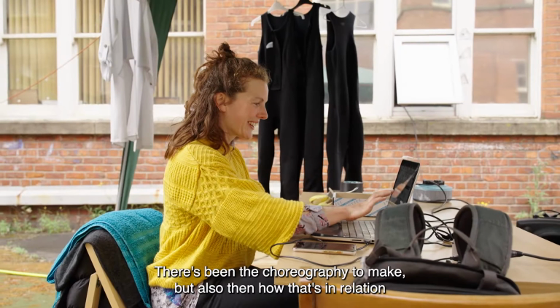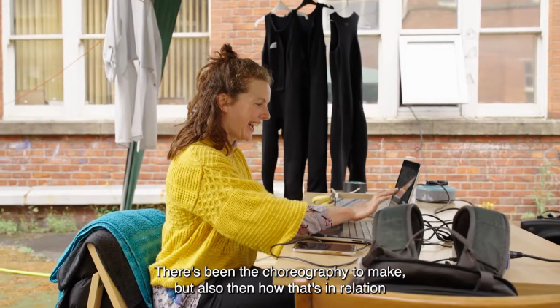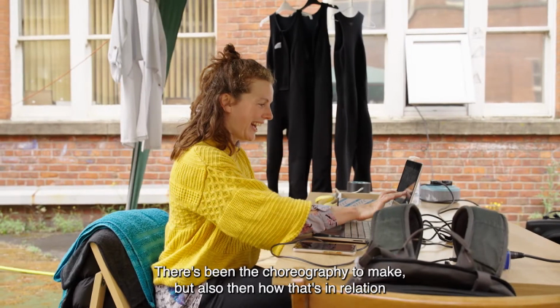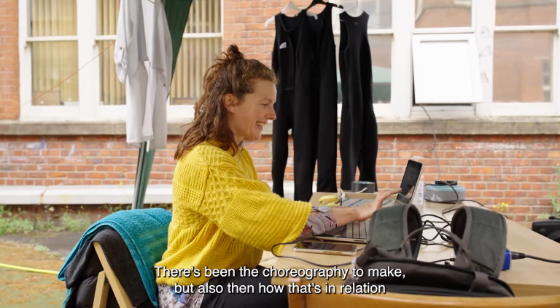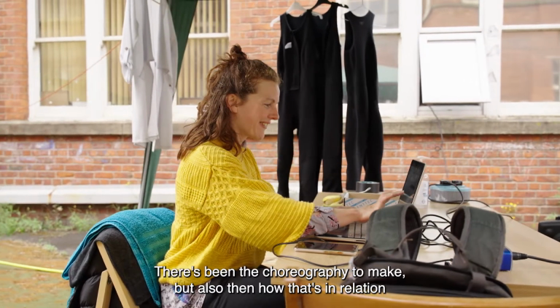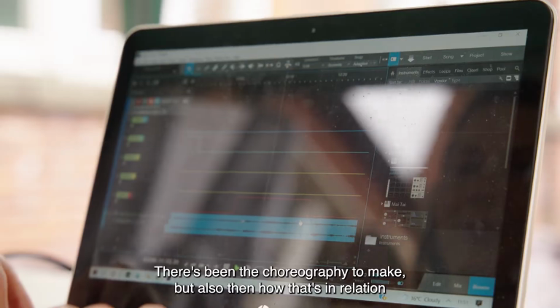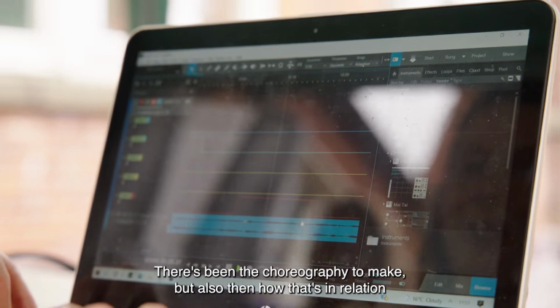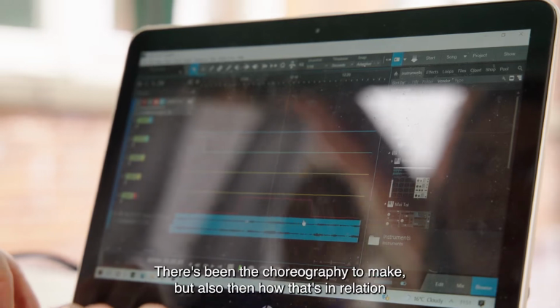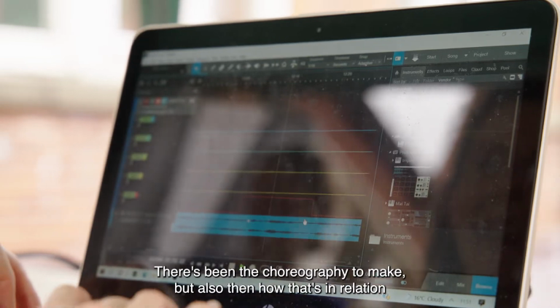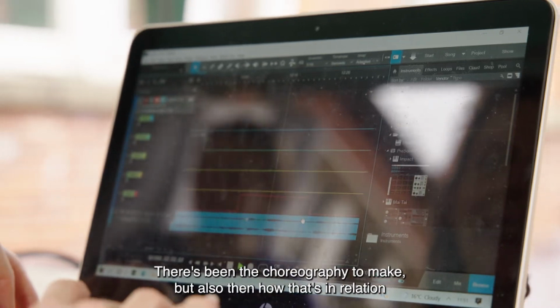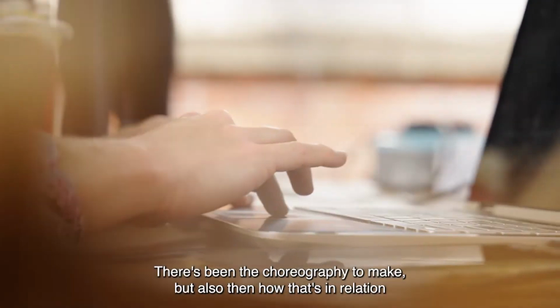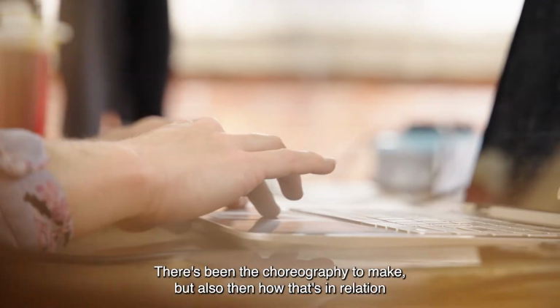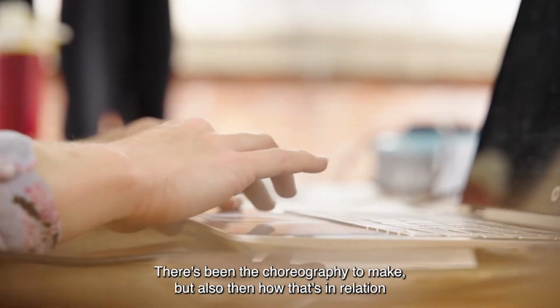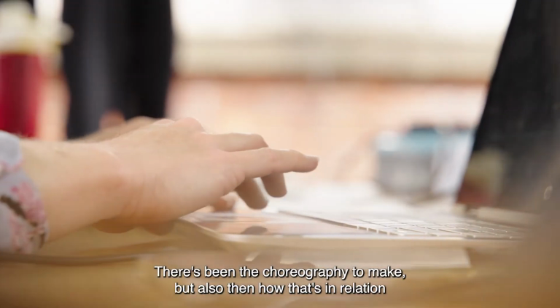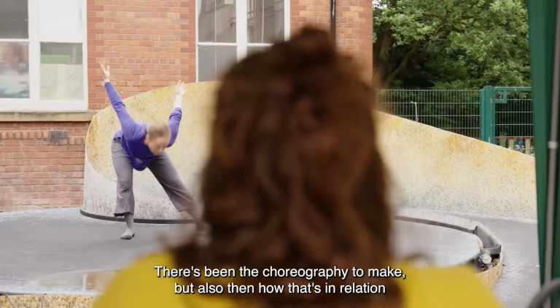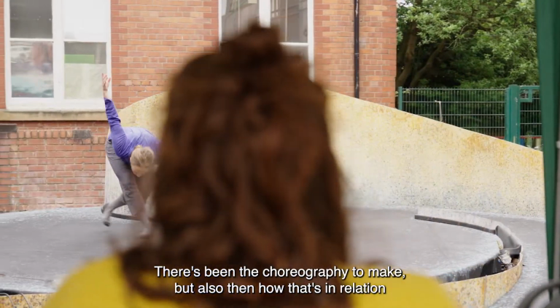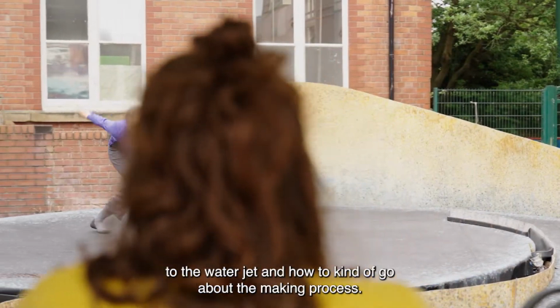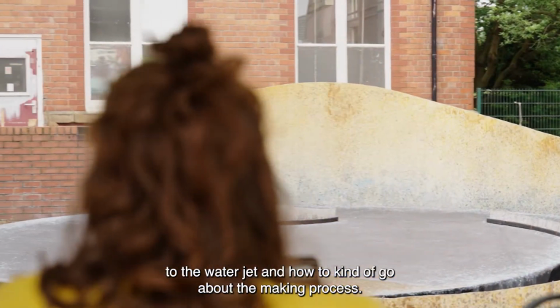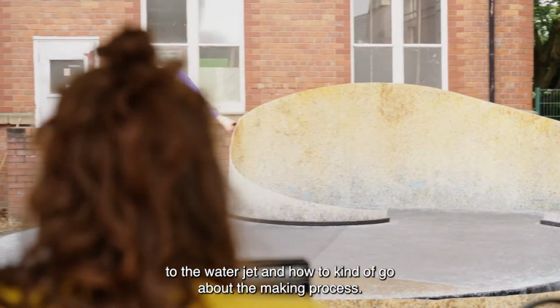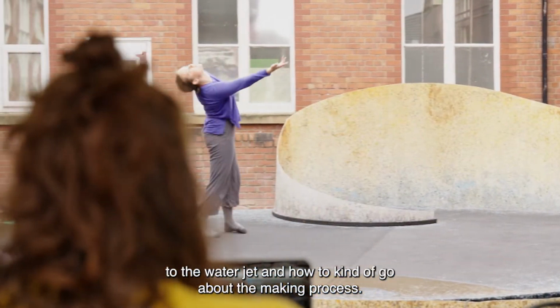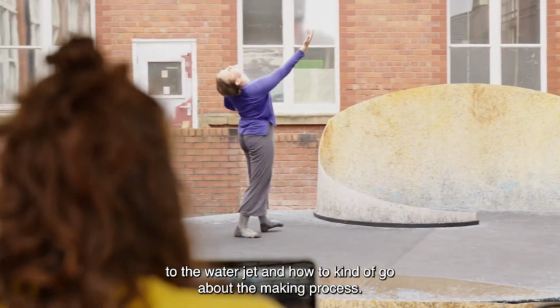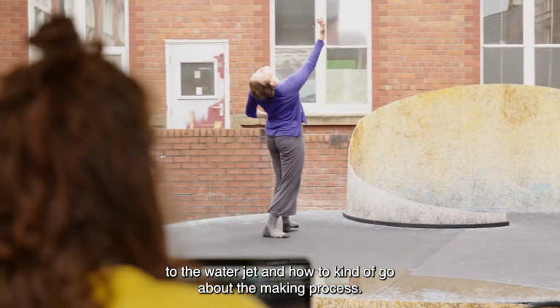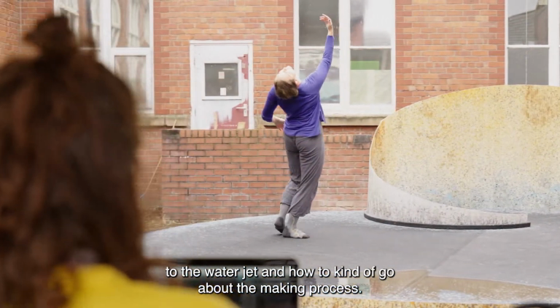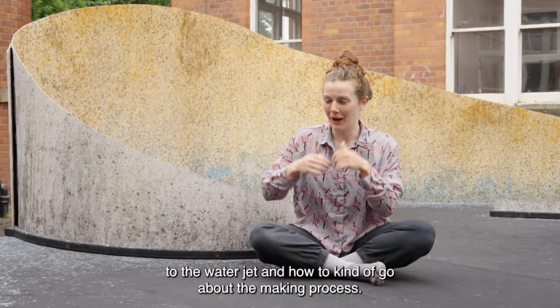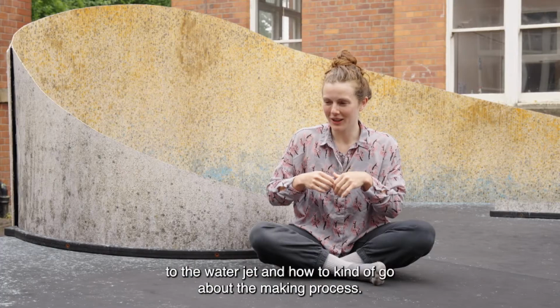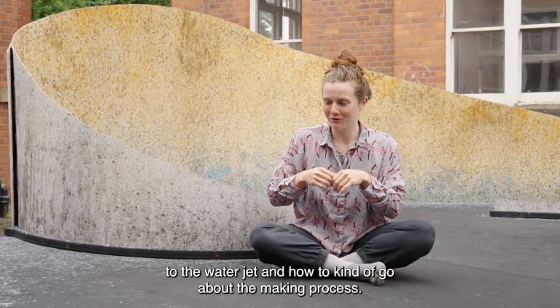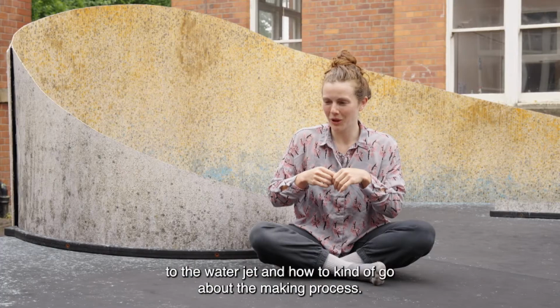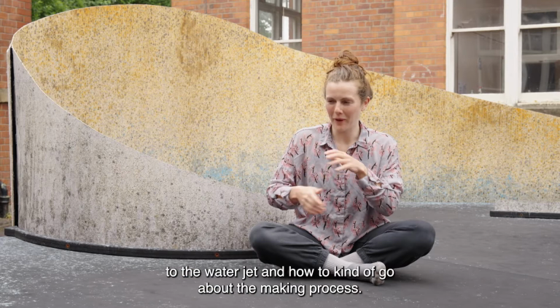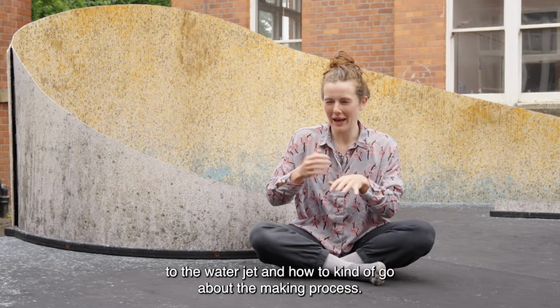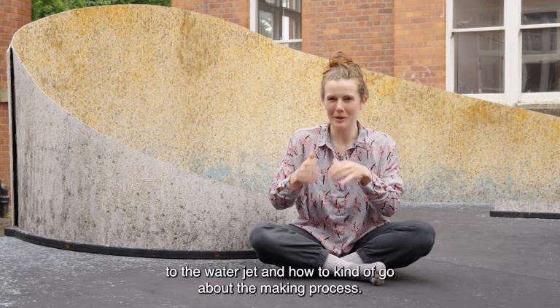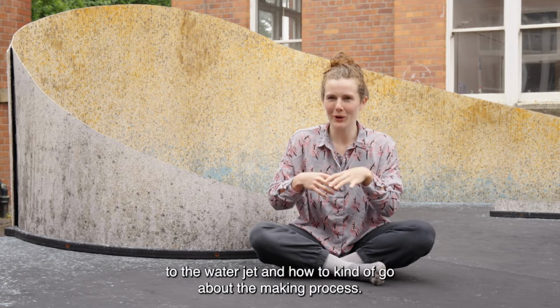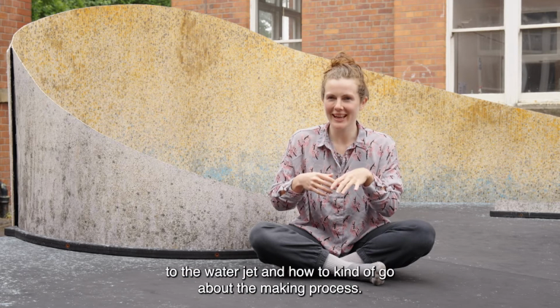There's been the choreography to make, but also how that's in relation to the water jet and how to go about the making process.